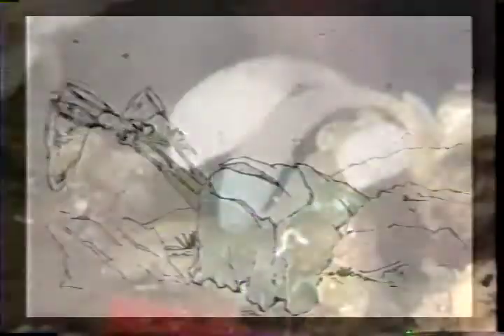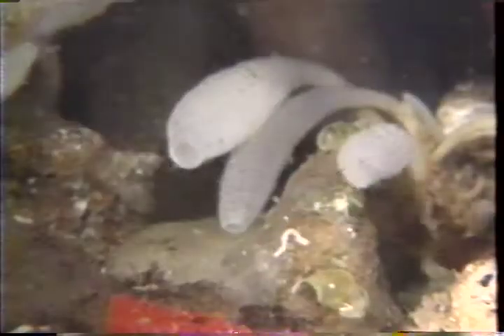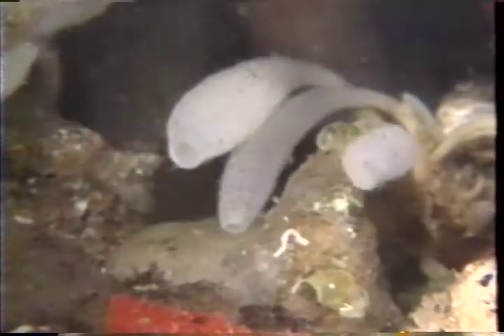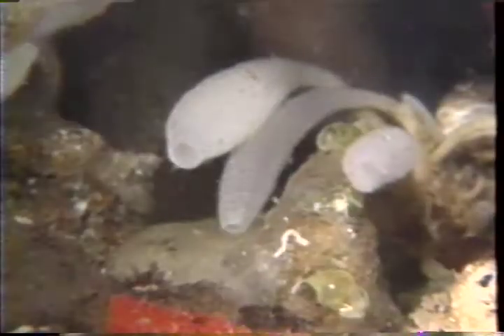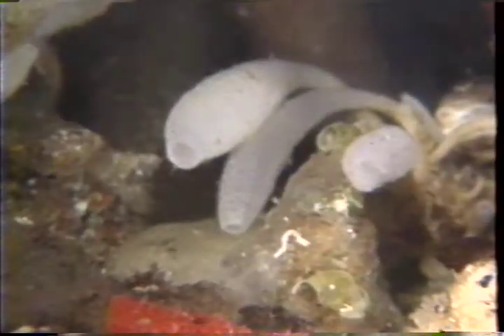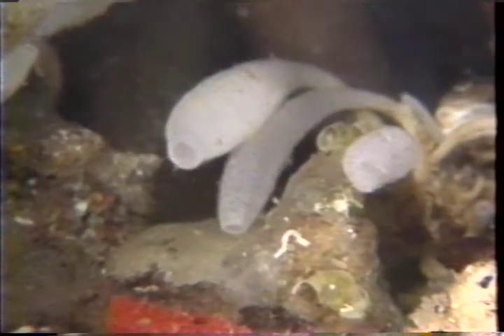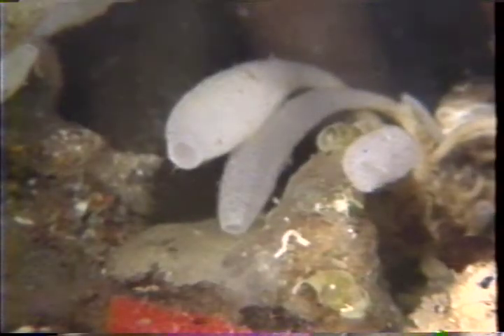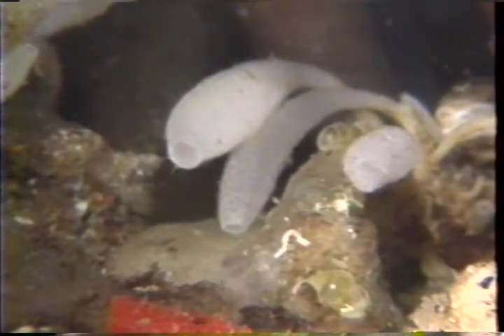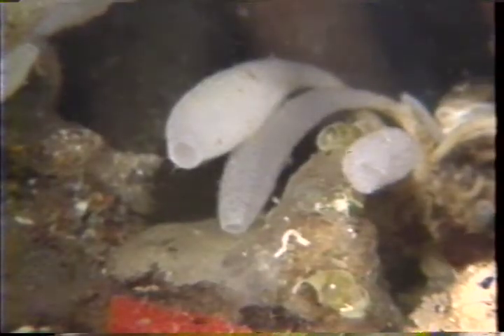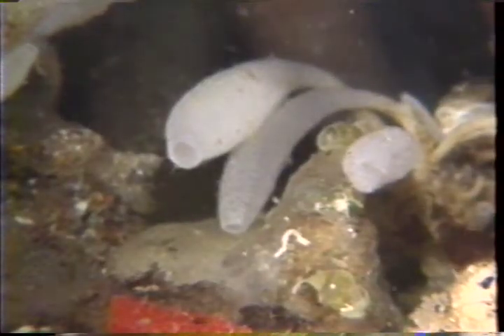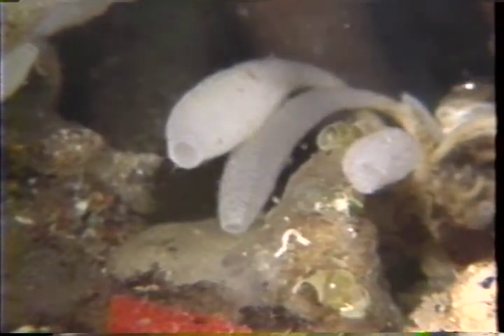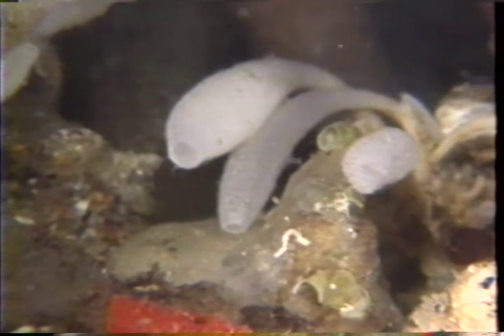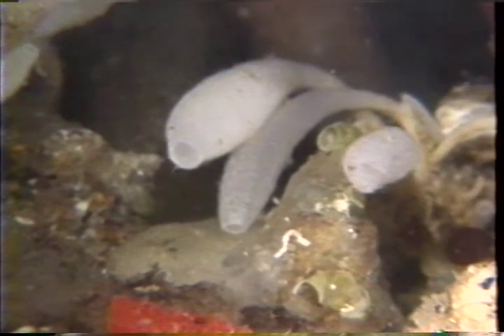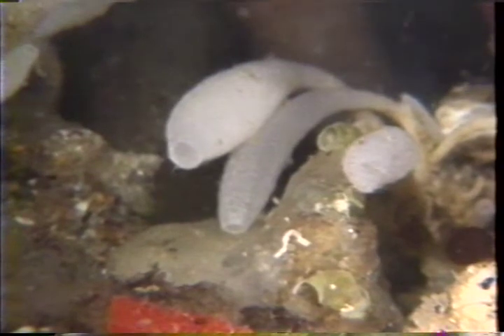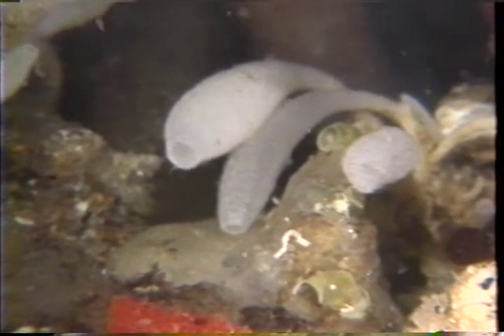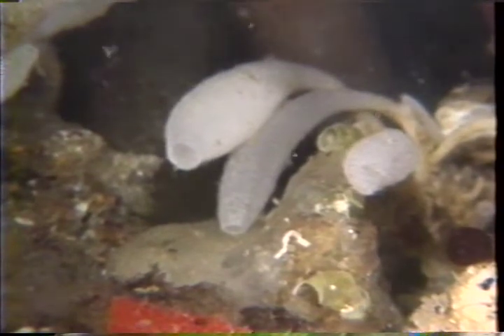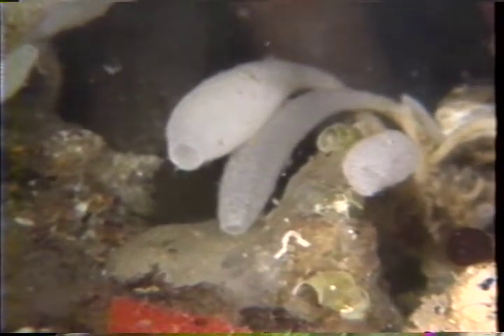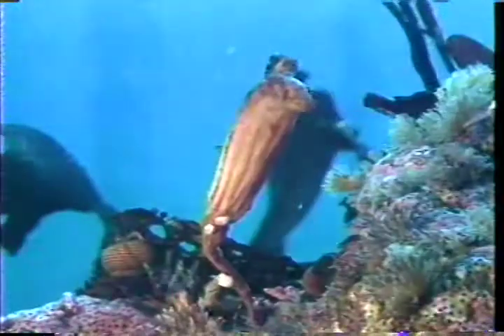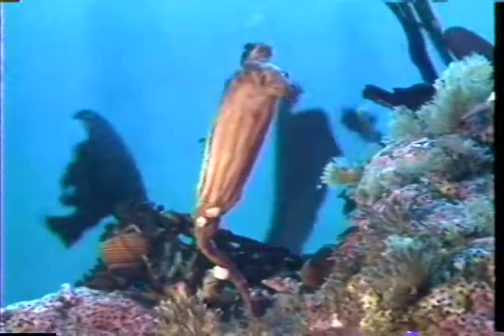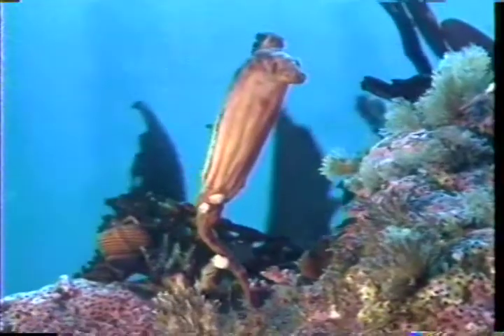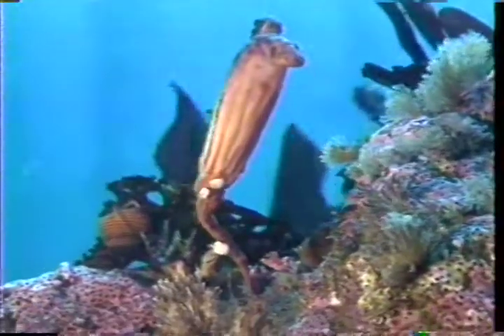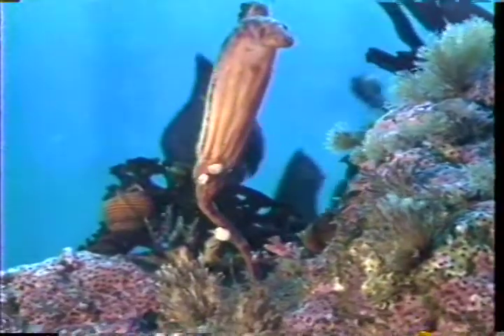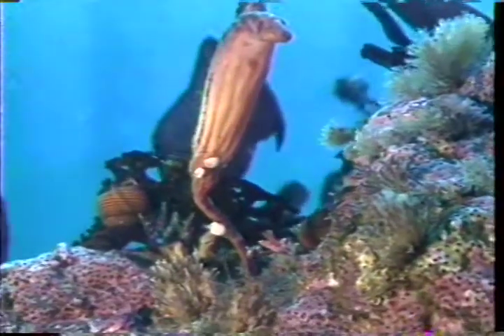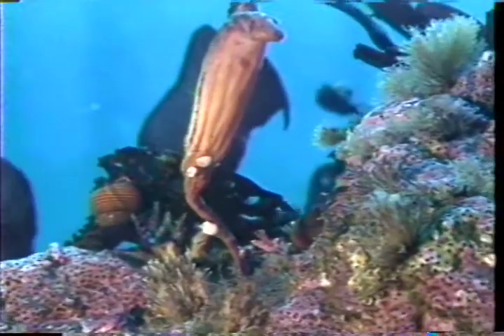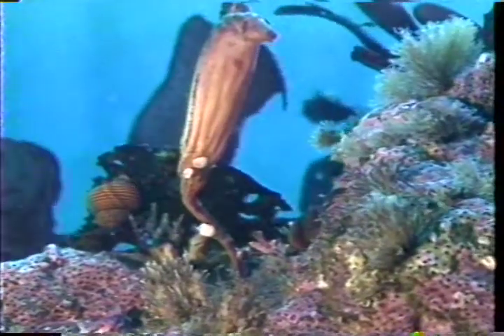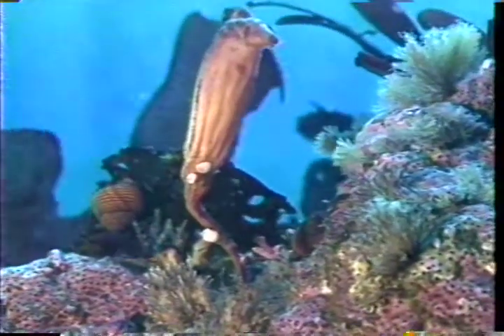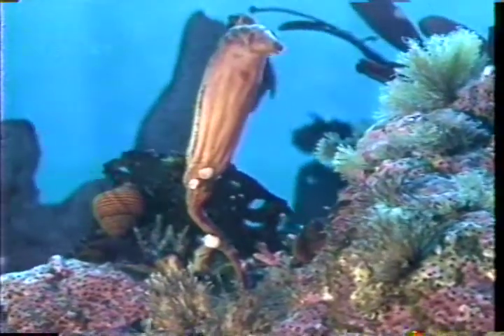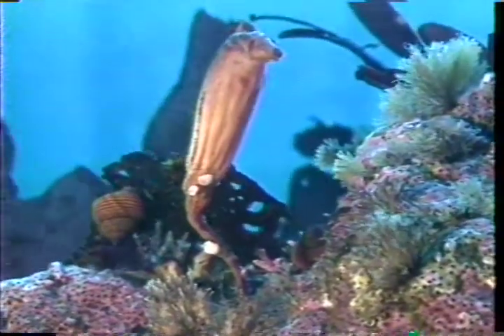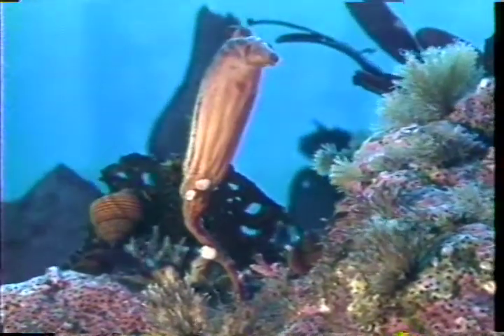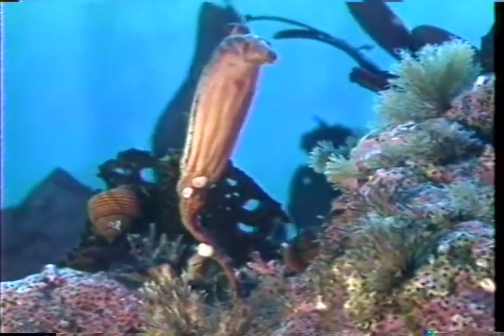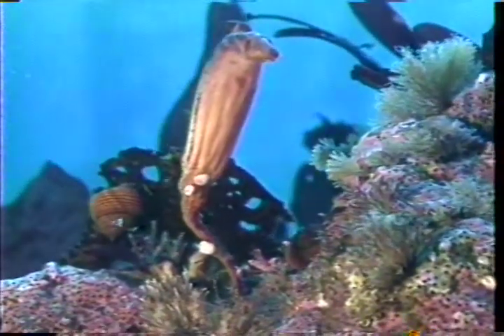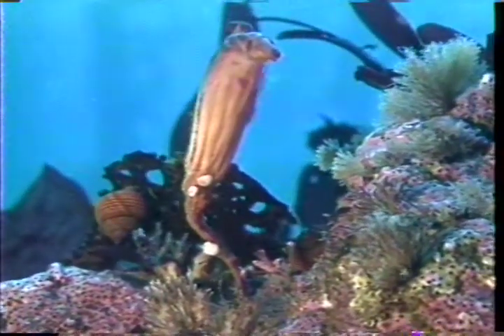Other bottom-dwelling organisms, such as sponges and tunicates, also sieve for their food.